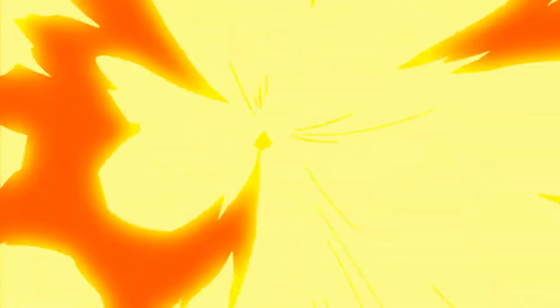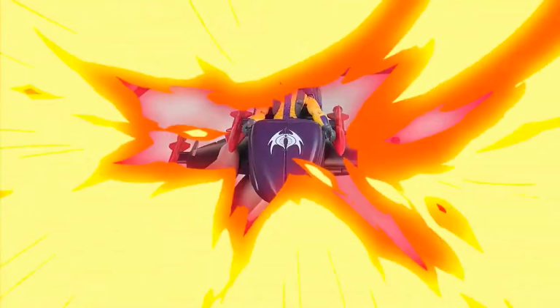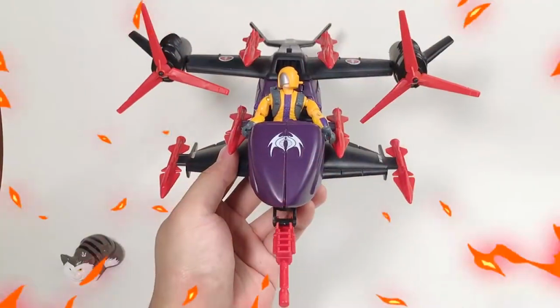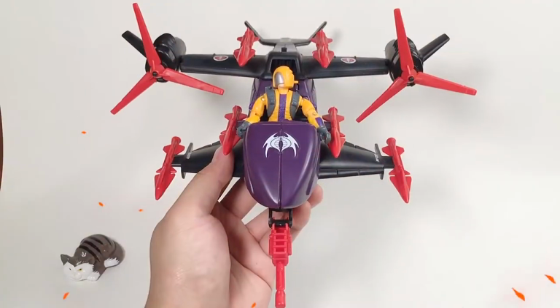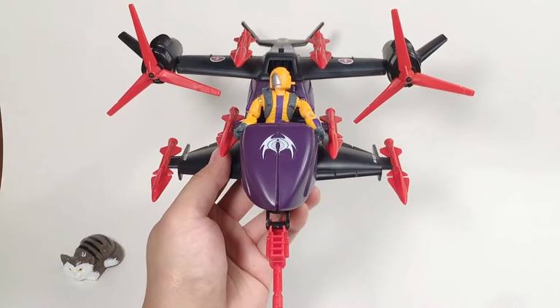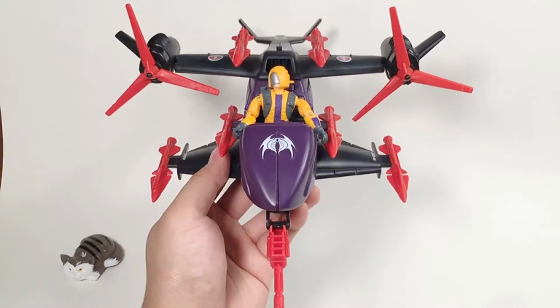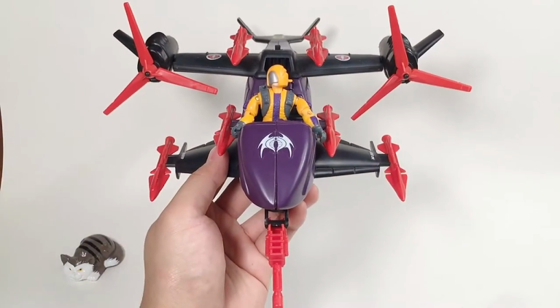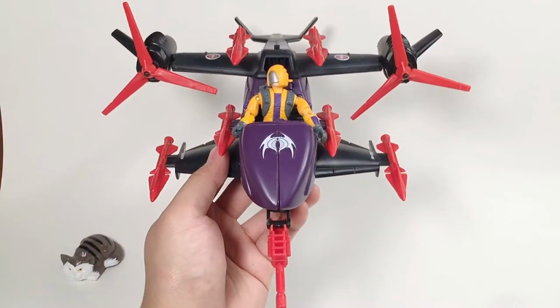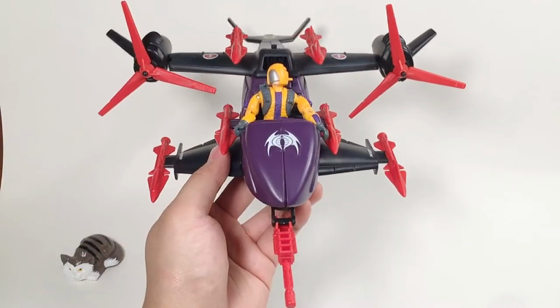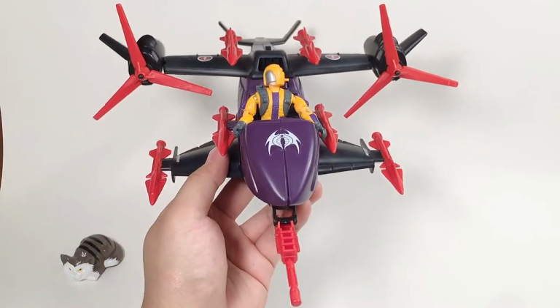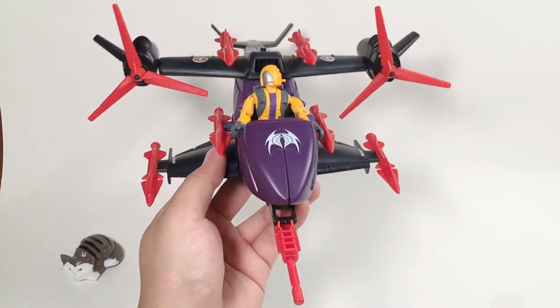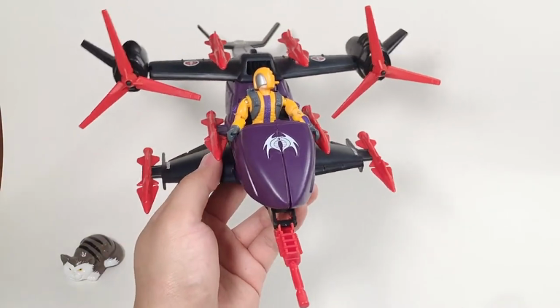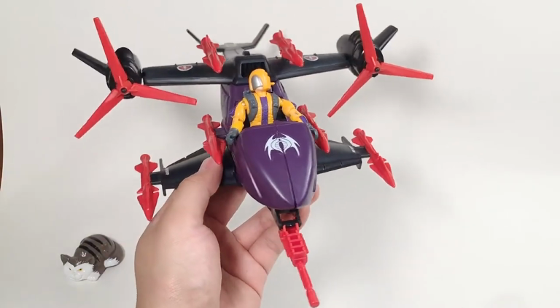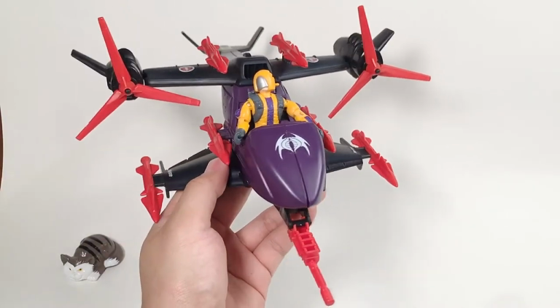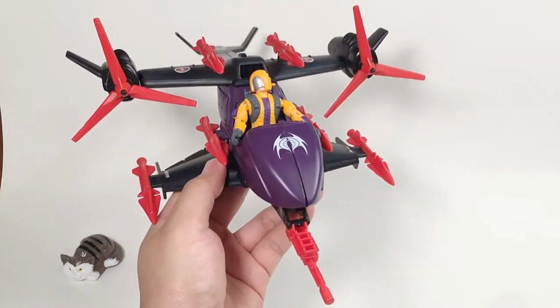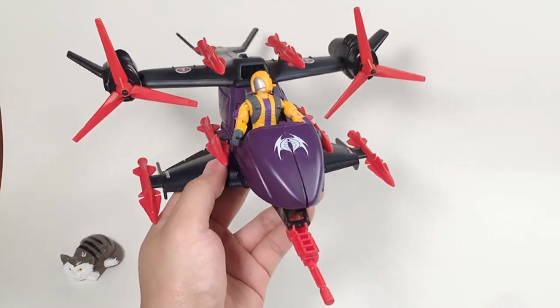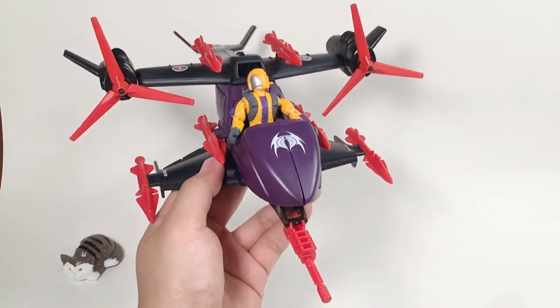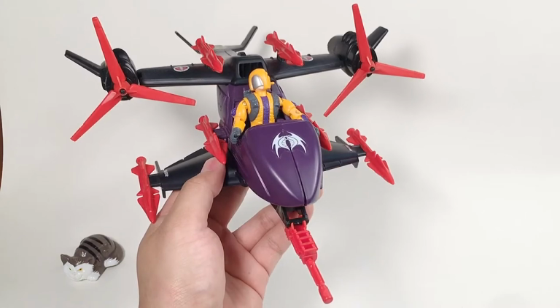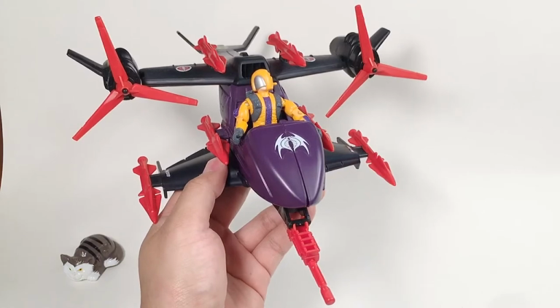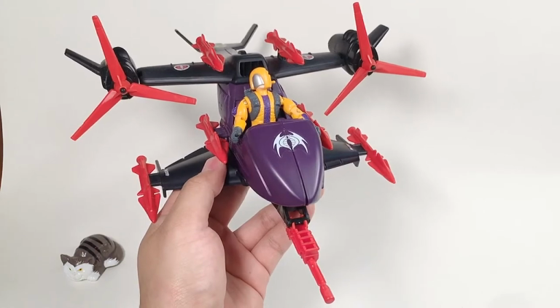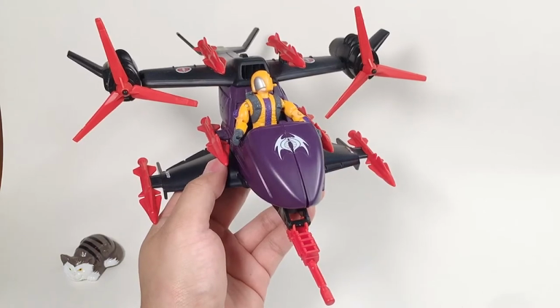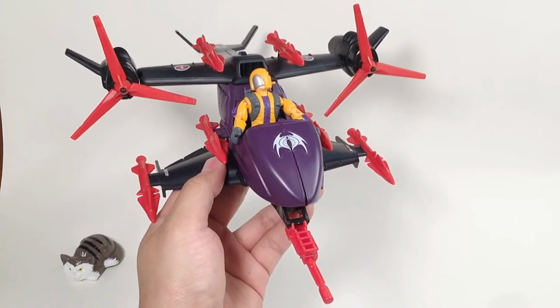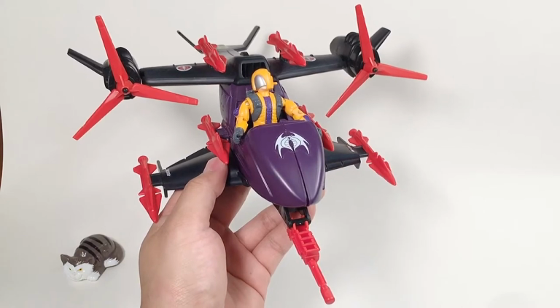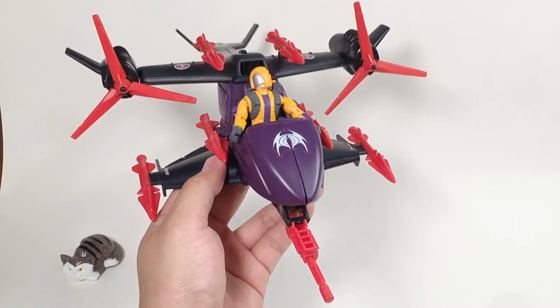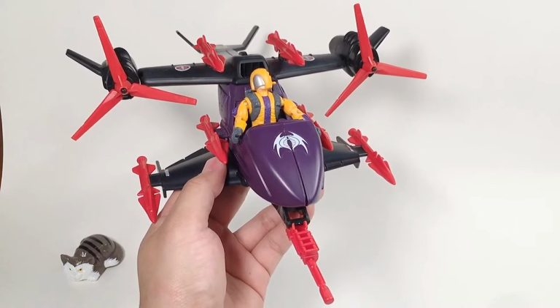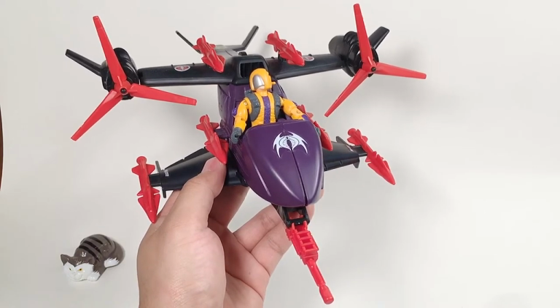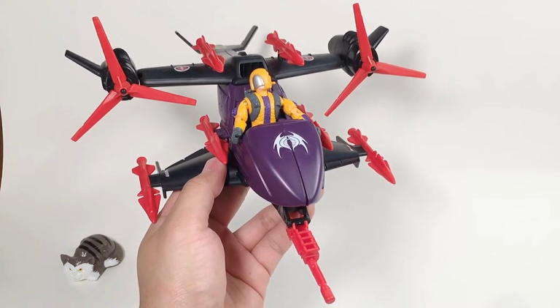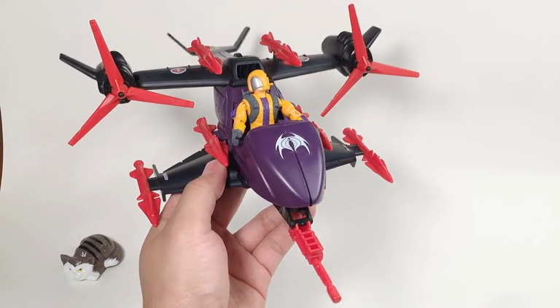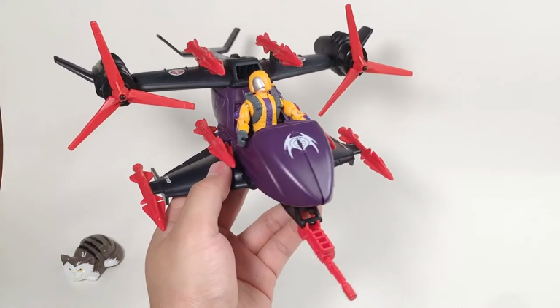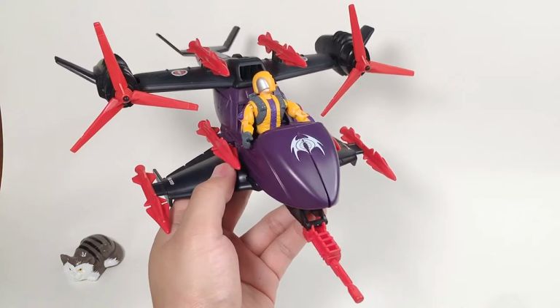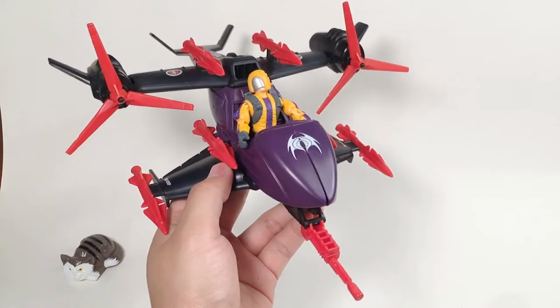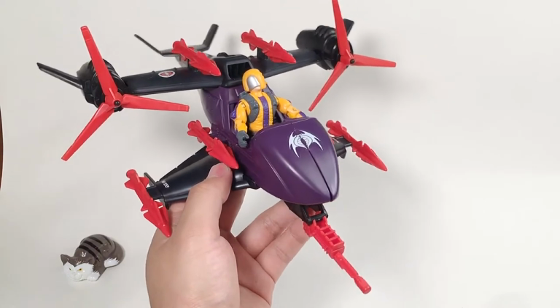Hello everybody, this is Master Joe, going to do a review of the vintage G.I. Joe FAN 2, a typical 1989 FAN 2.